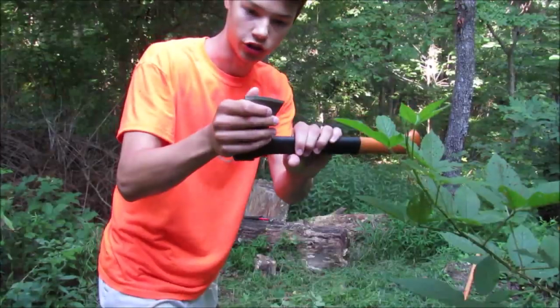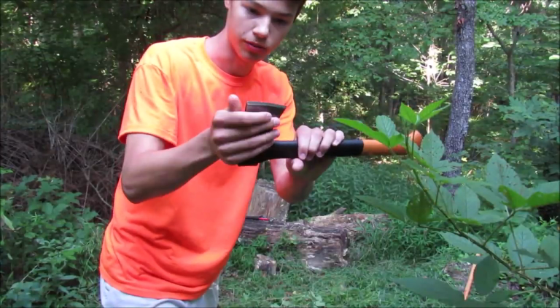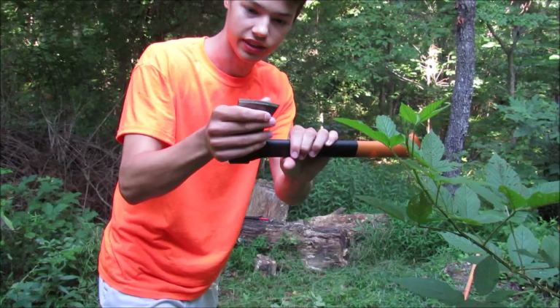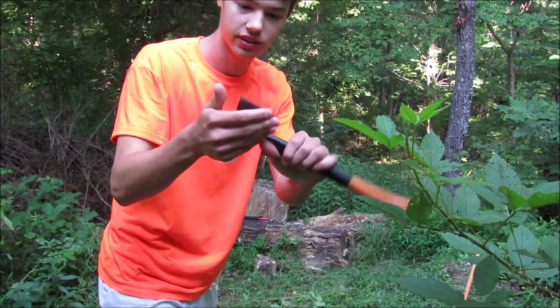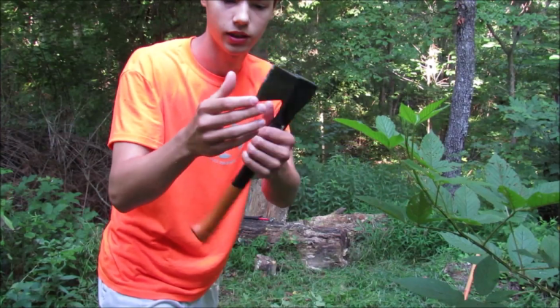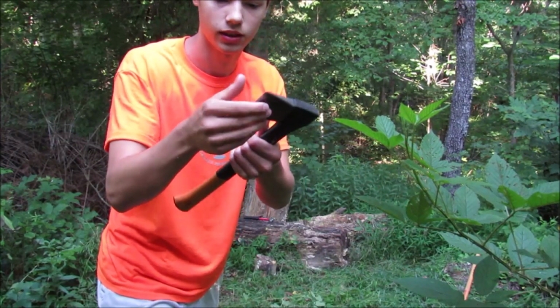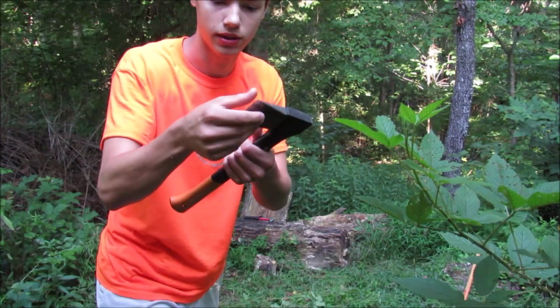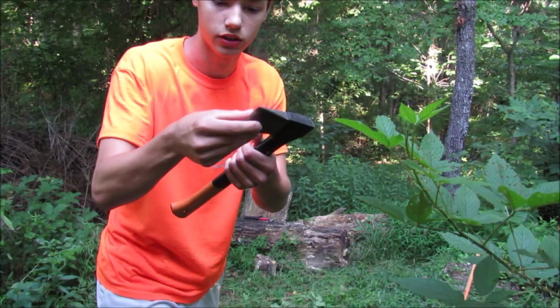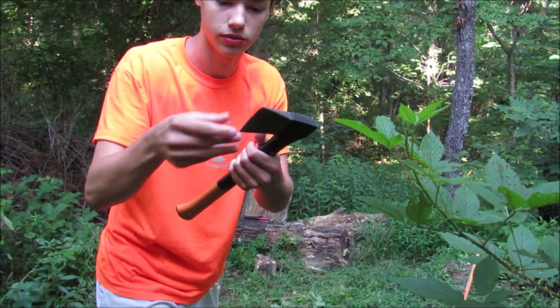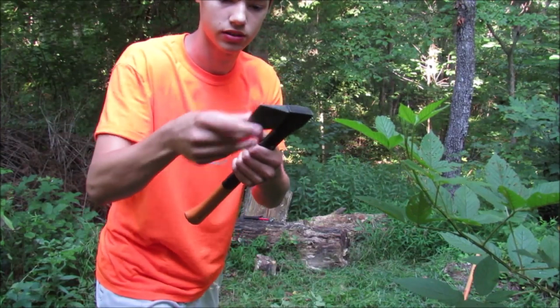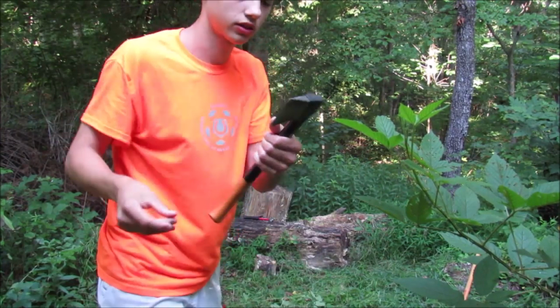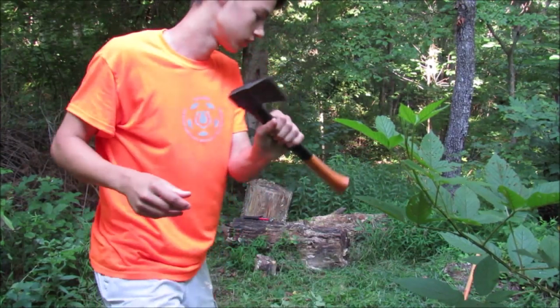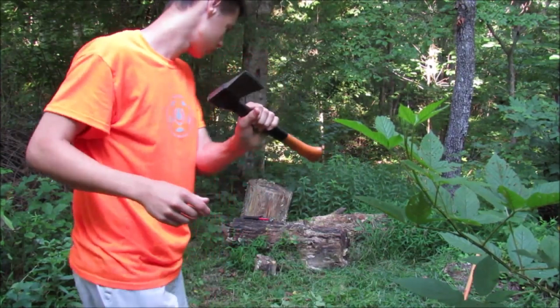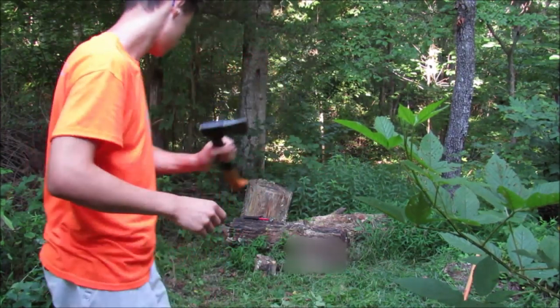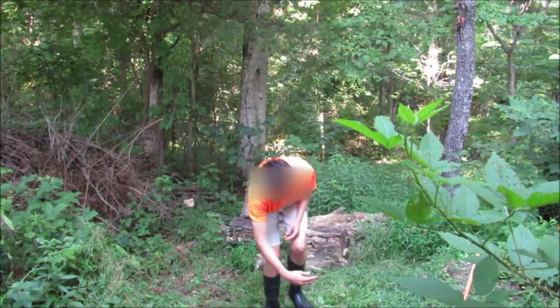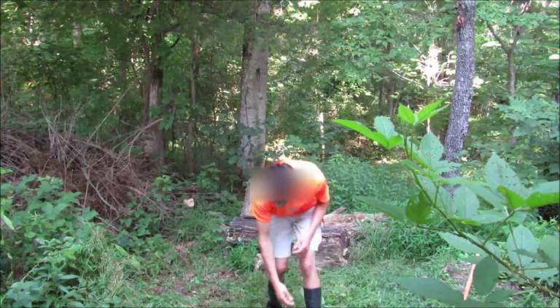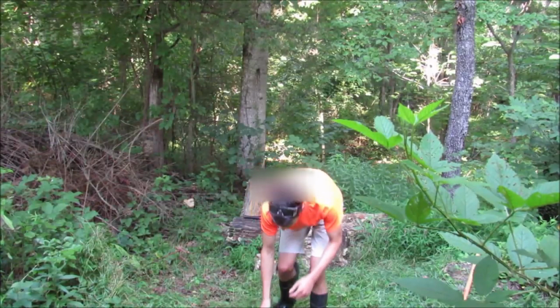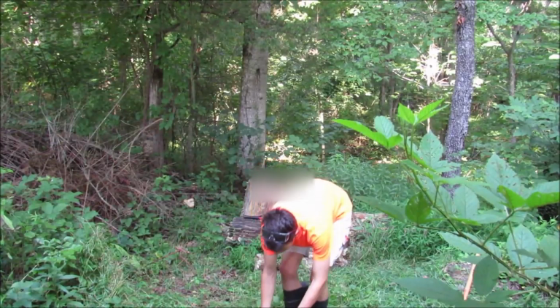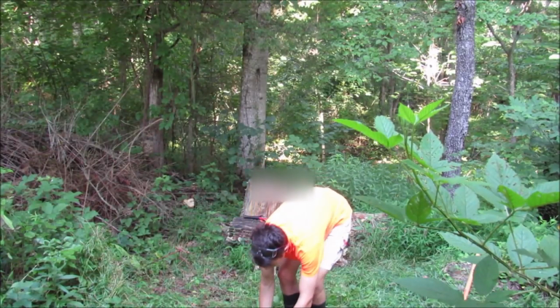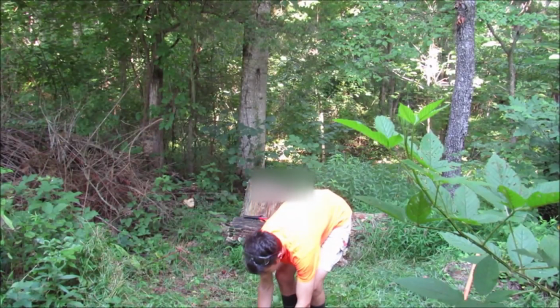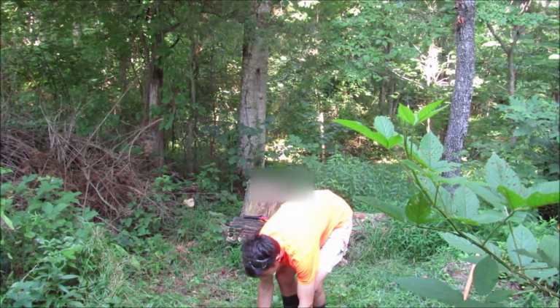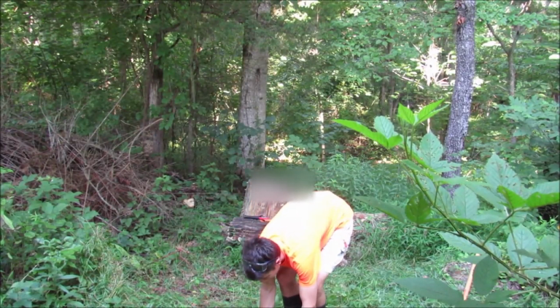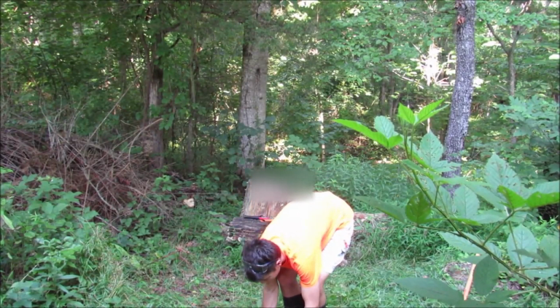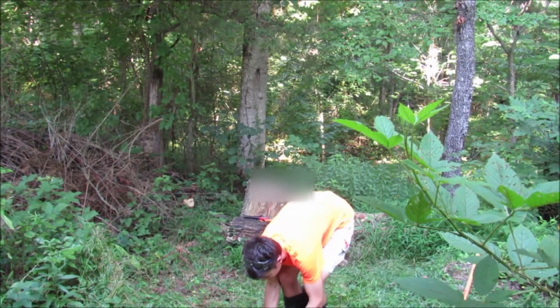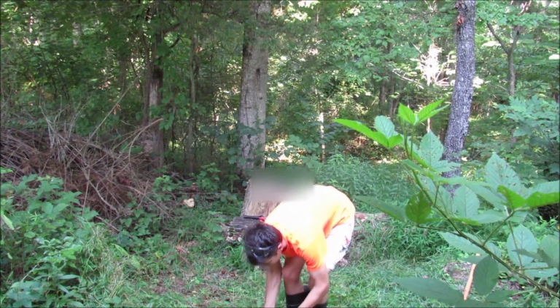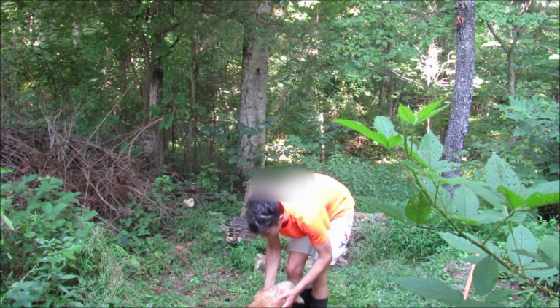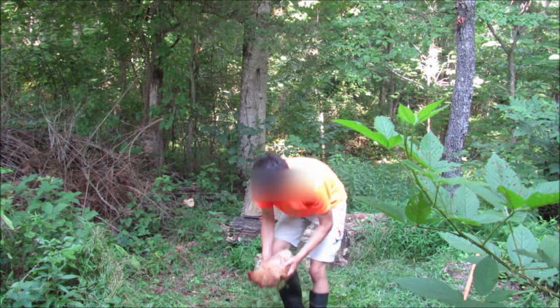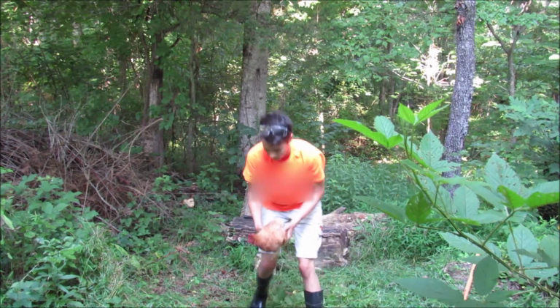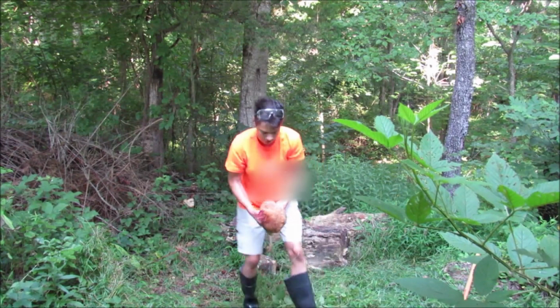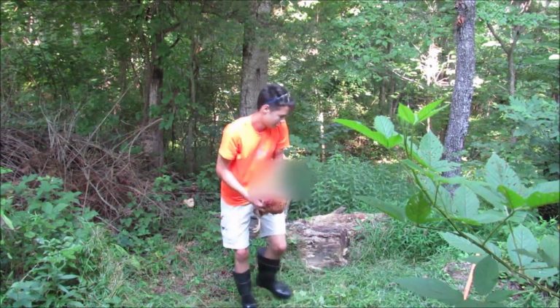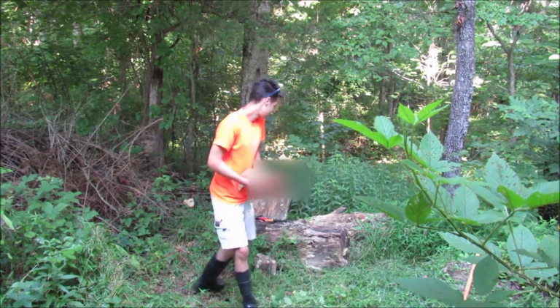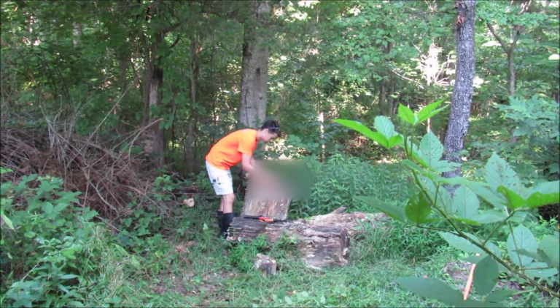Sharpen this thing — I got my dad to sharpen this thing.